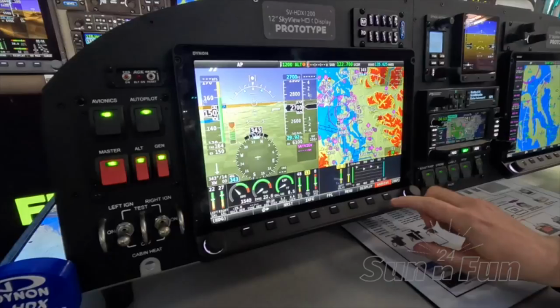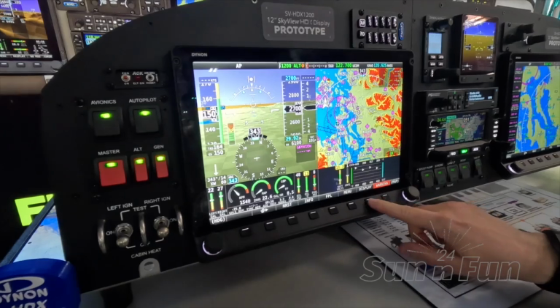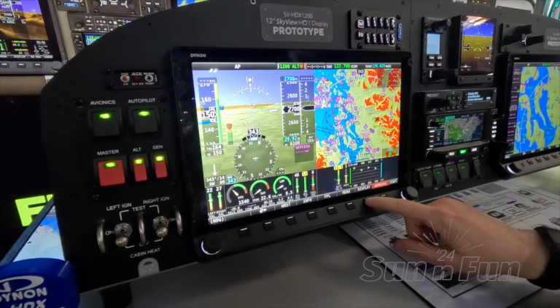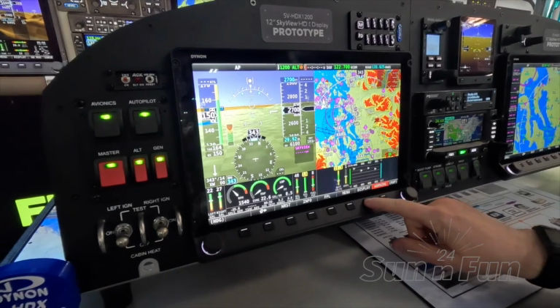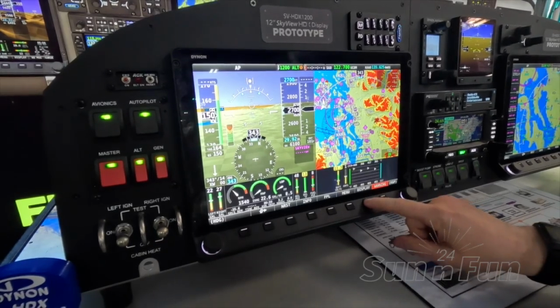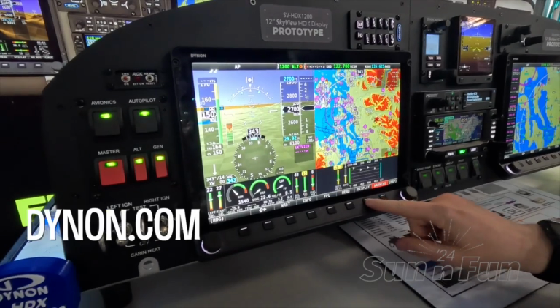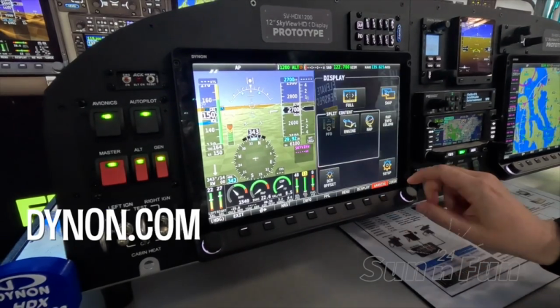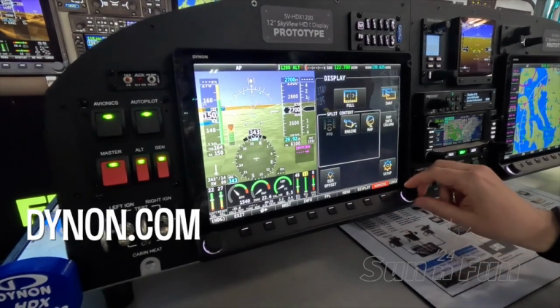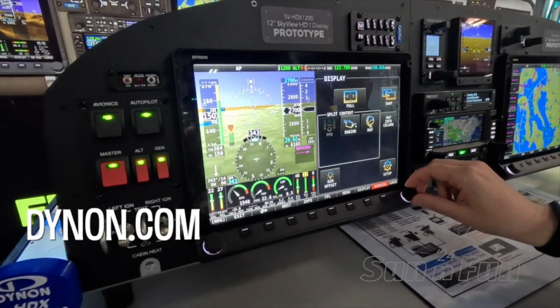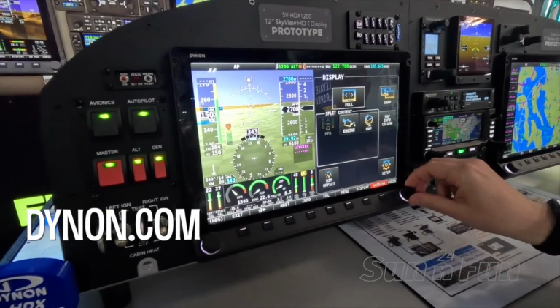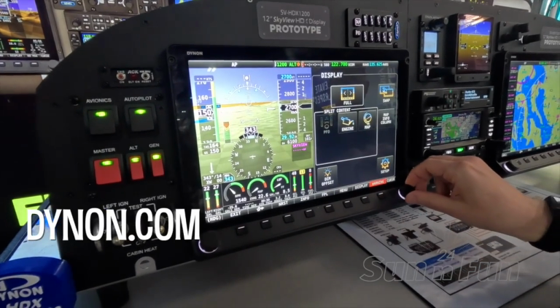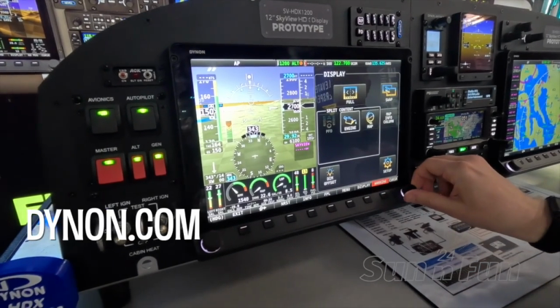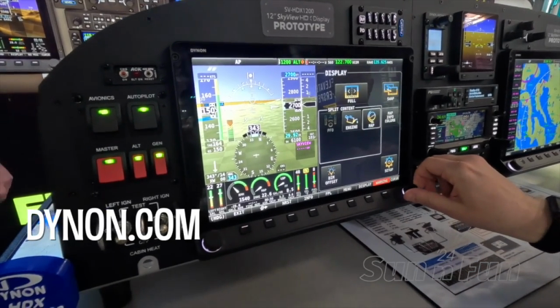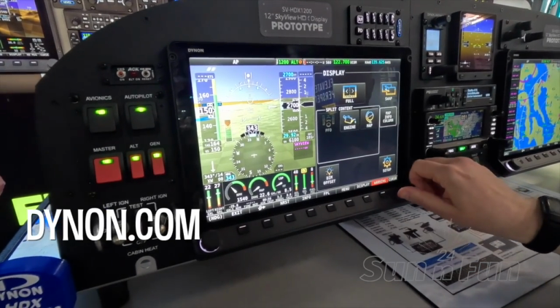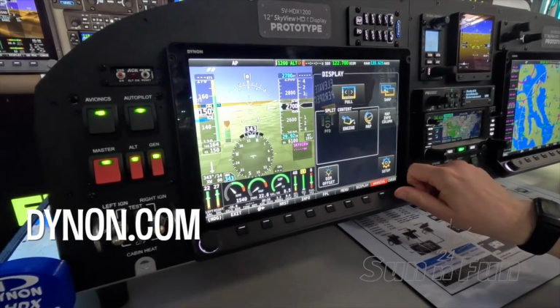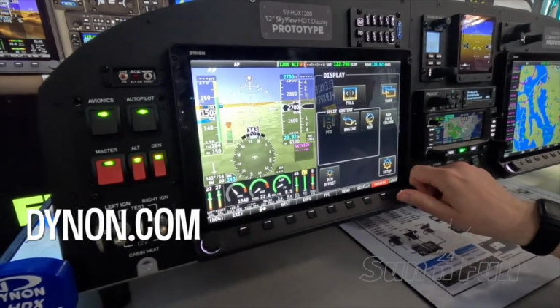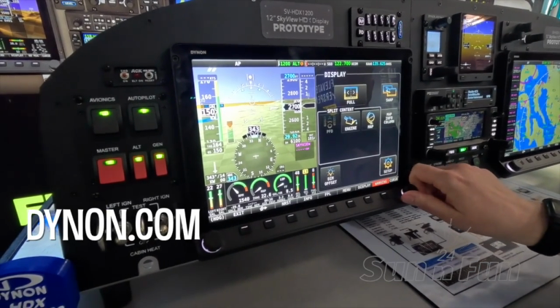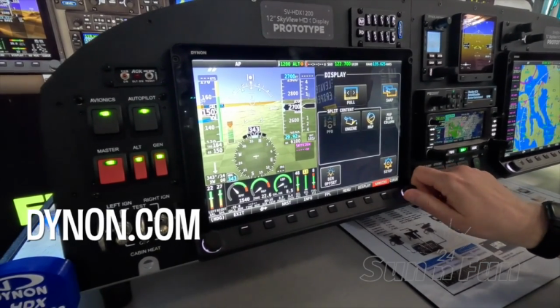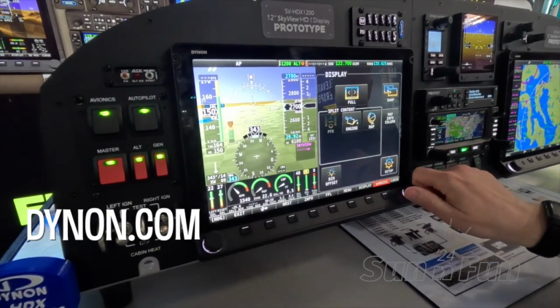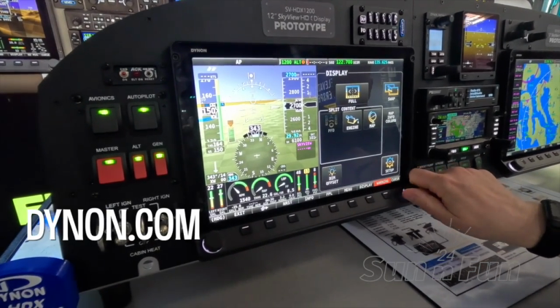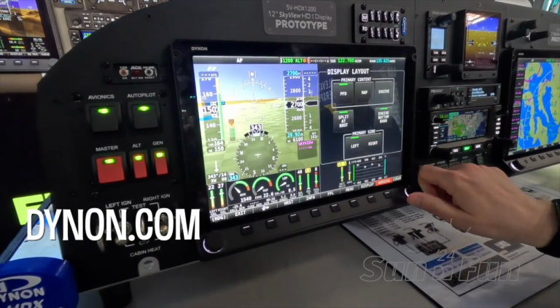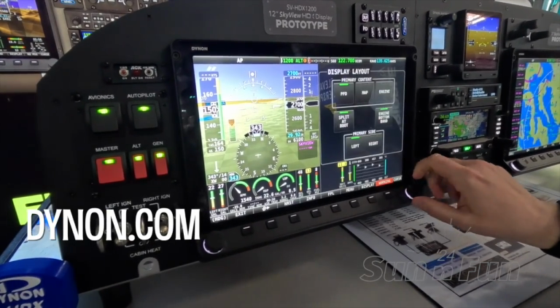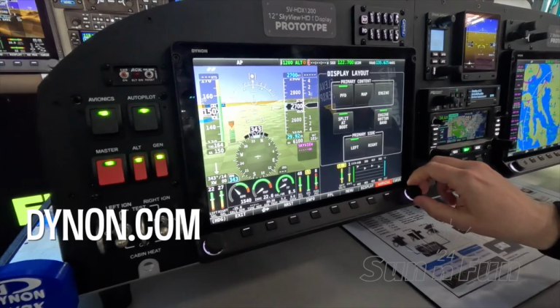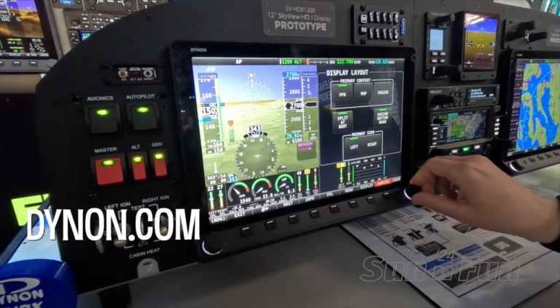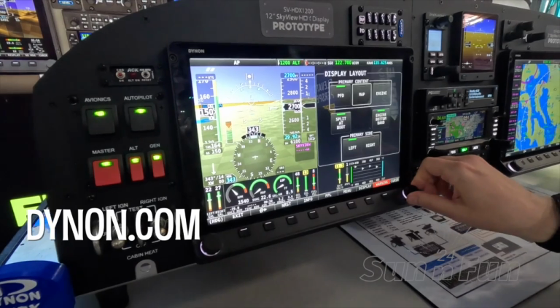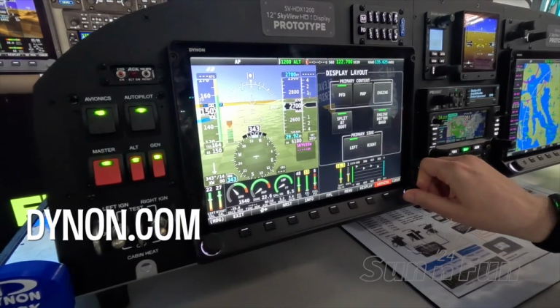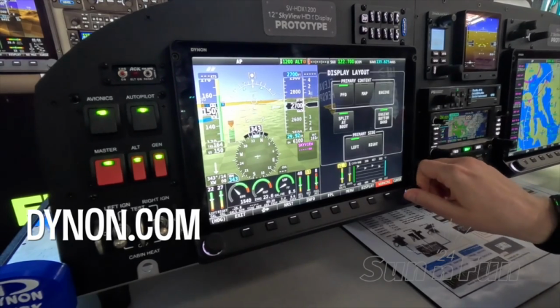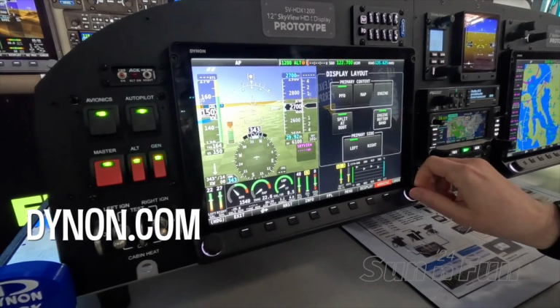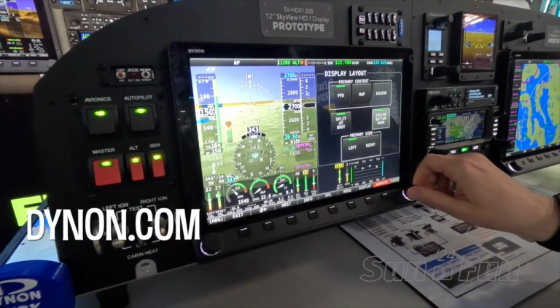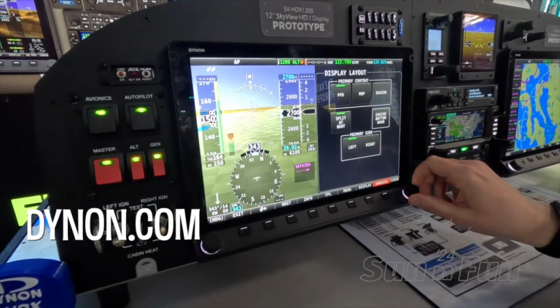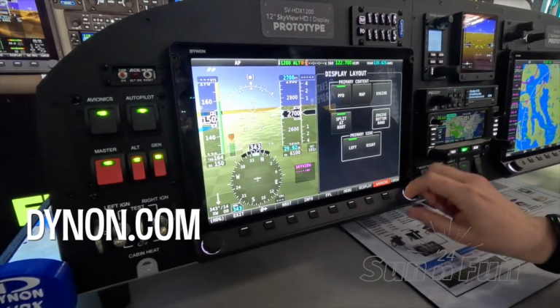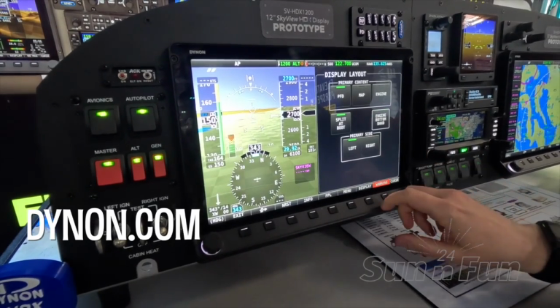The price for the new 12-inch Skyview HDX display is $5,490. It comes out in May and more information can be found at dynon.com.